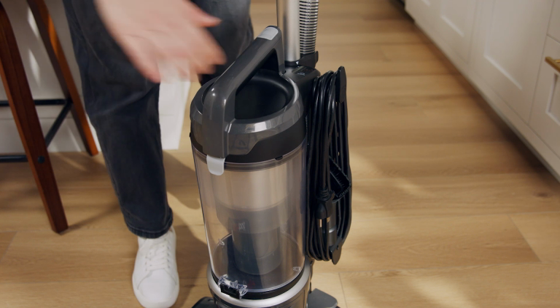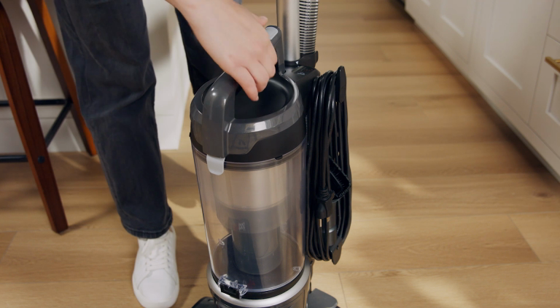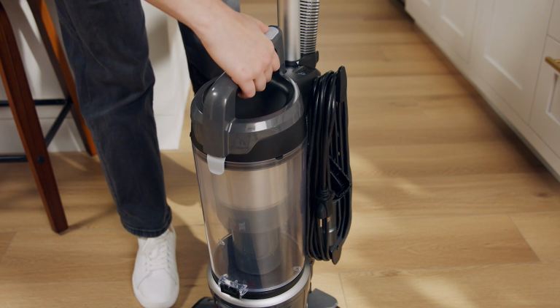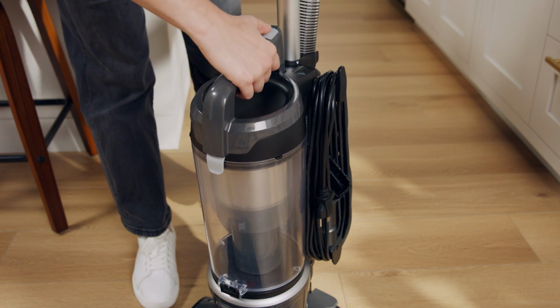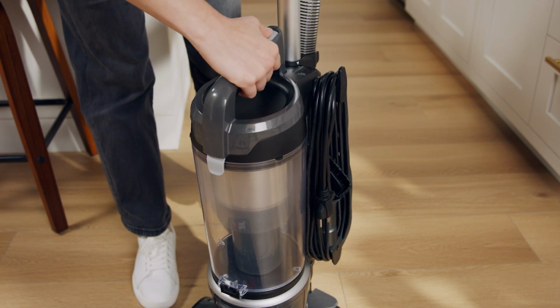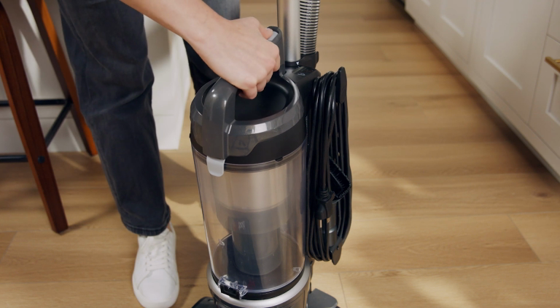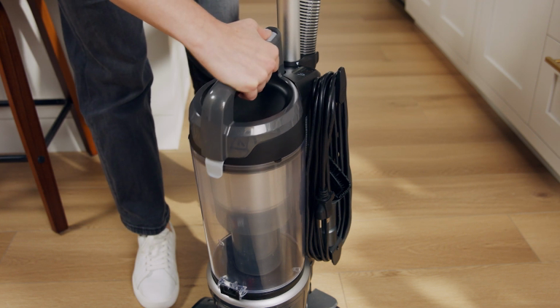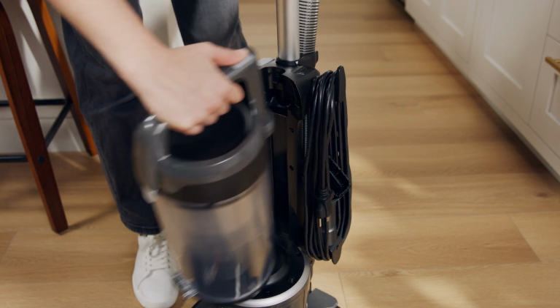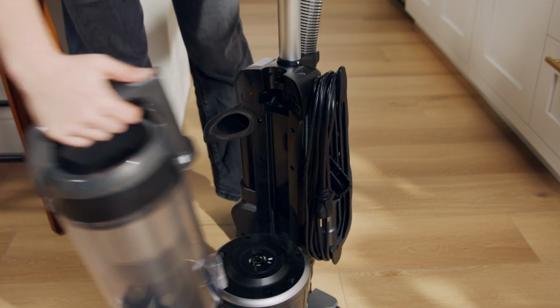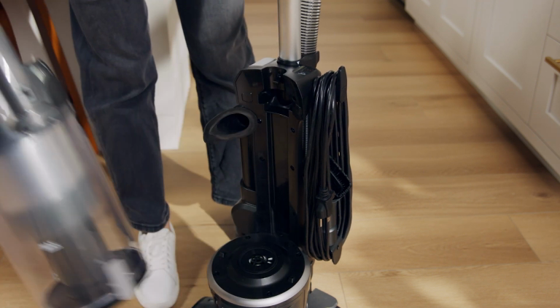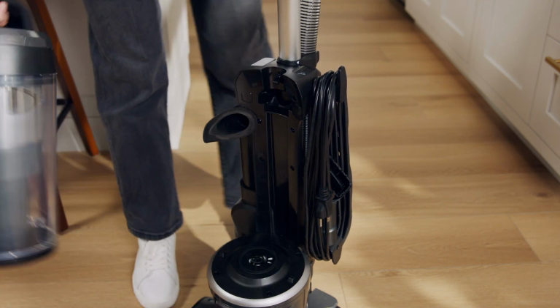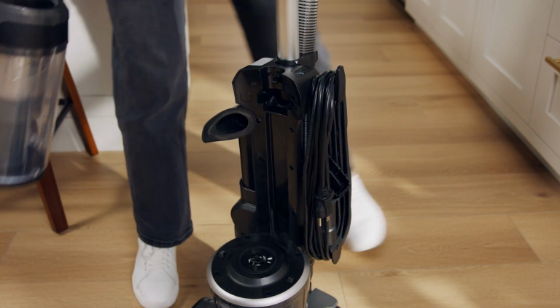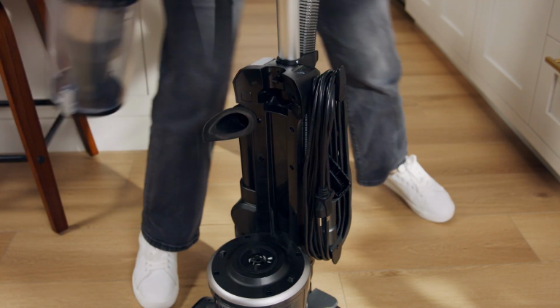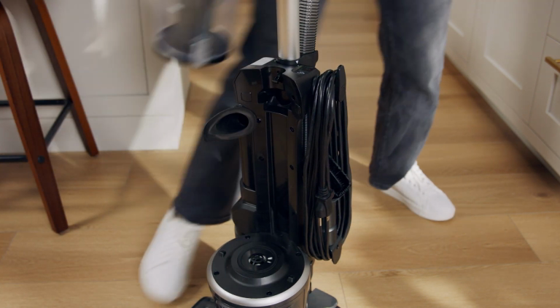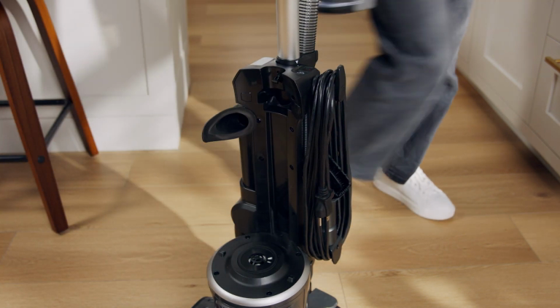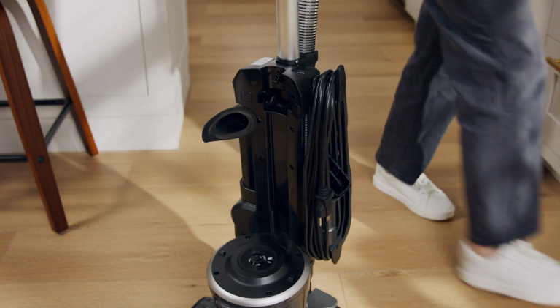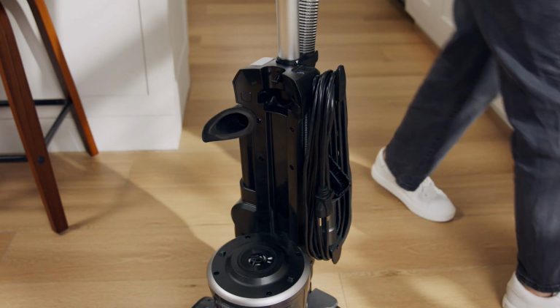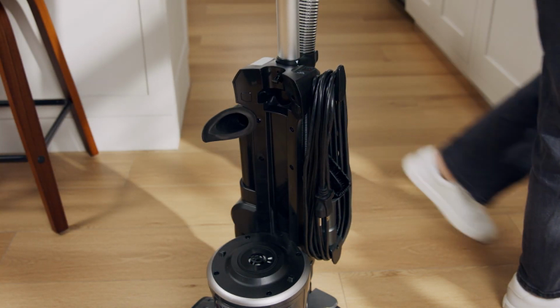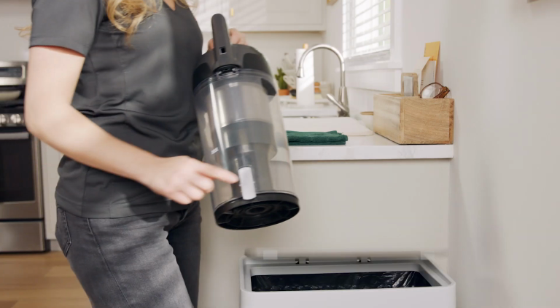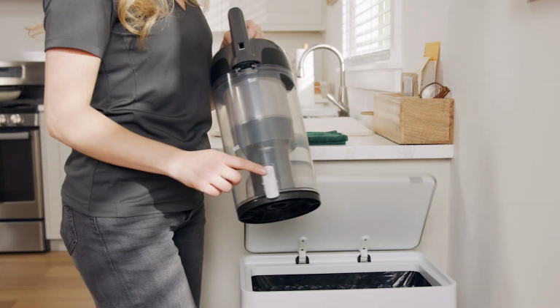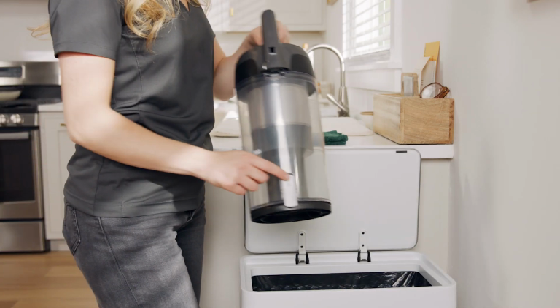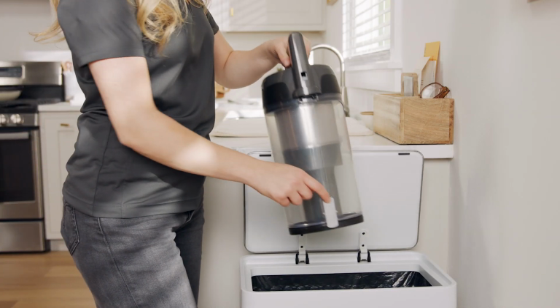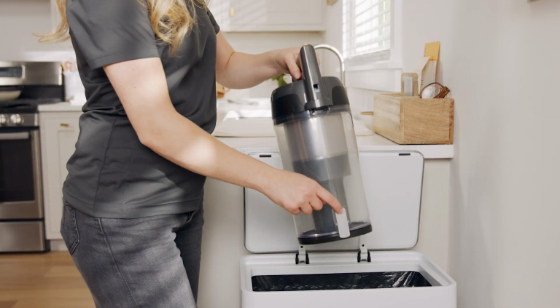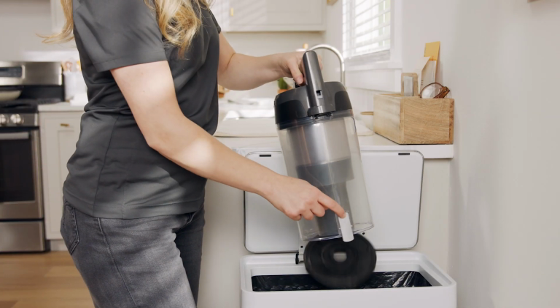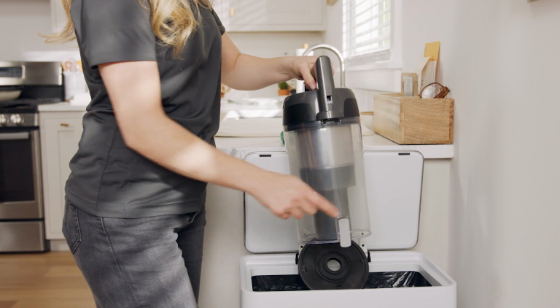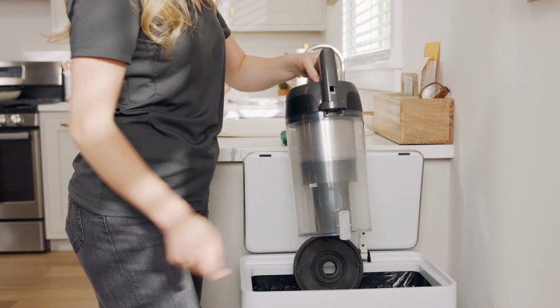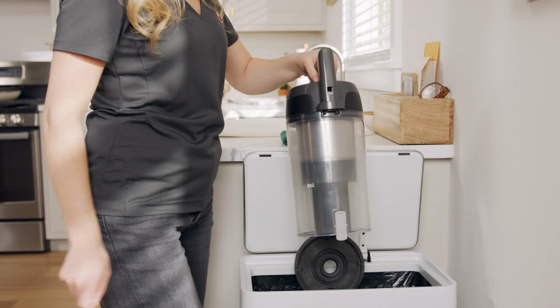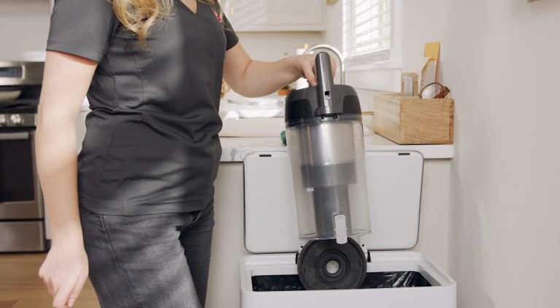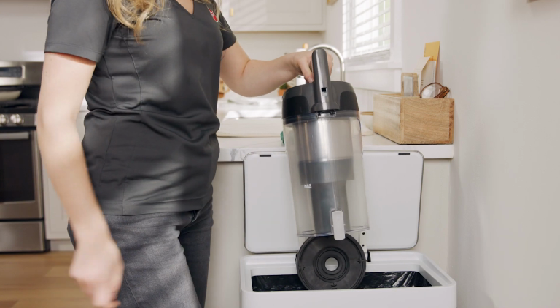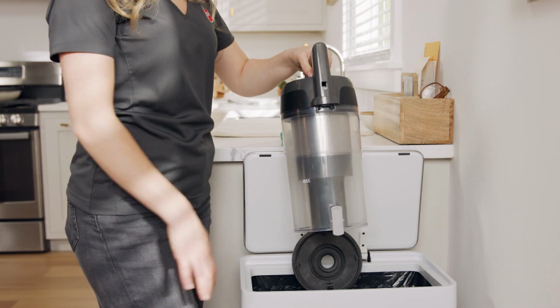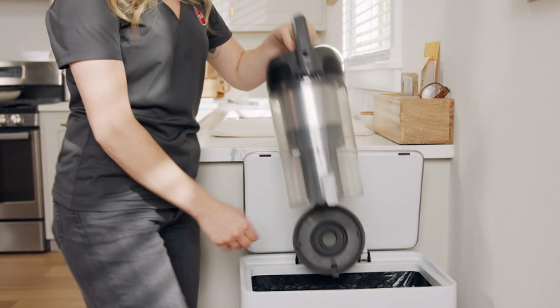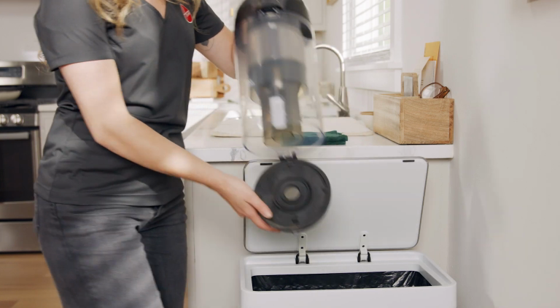Press the dirt cup release button, then lift to remove the dirt cup. Push the release latch and empty it into a trash can.